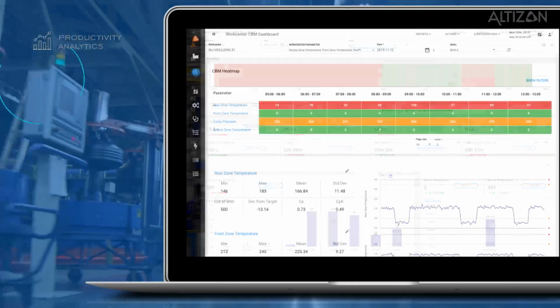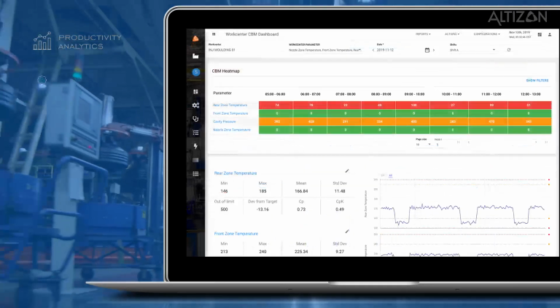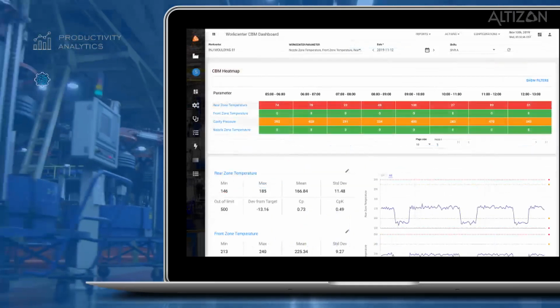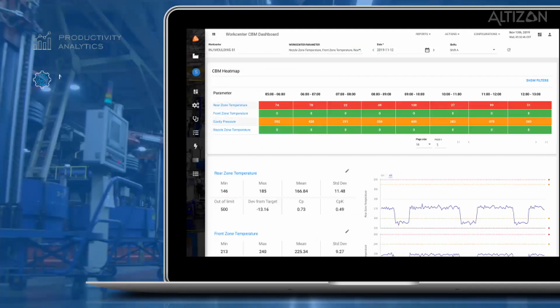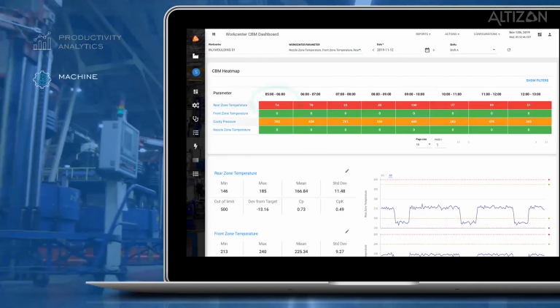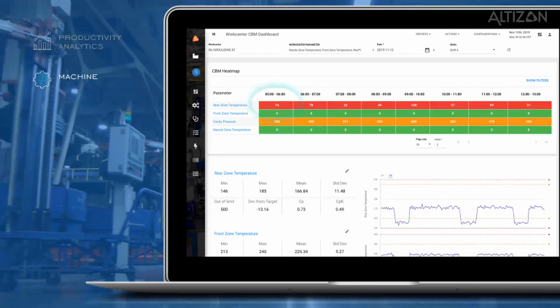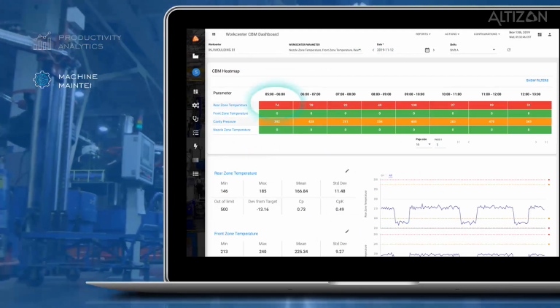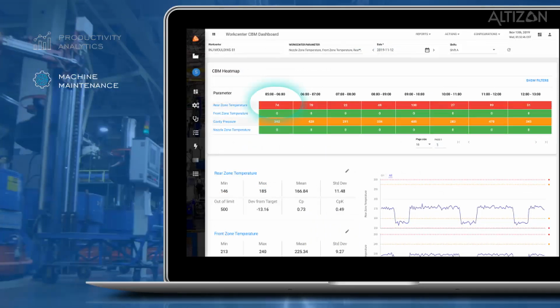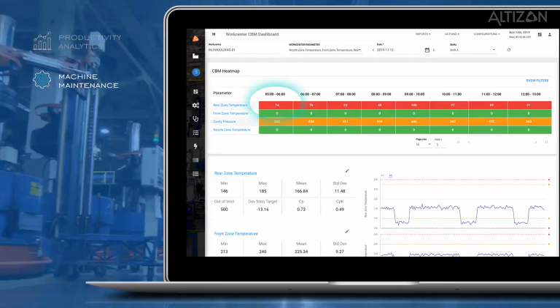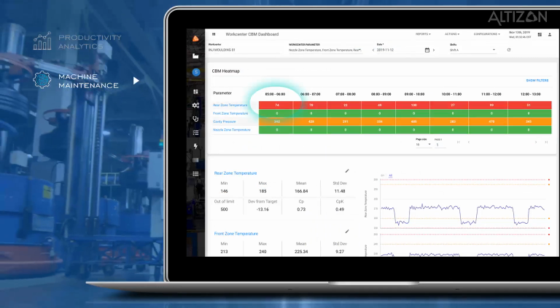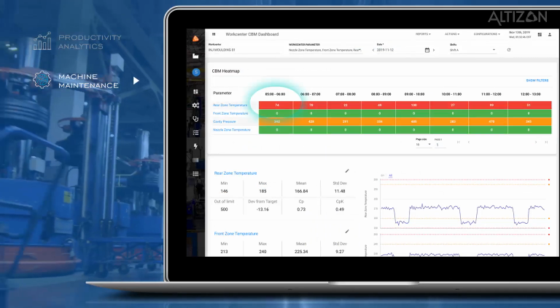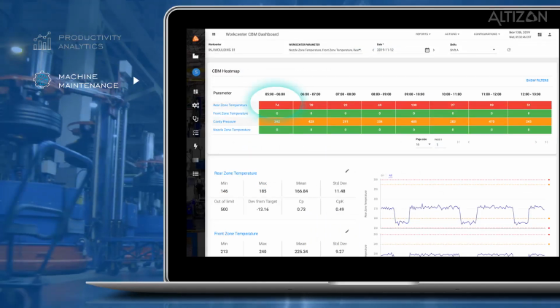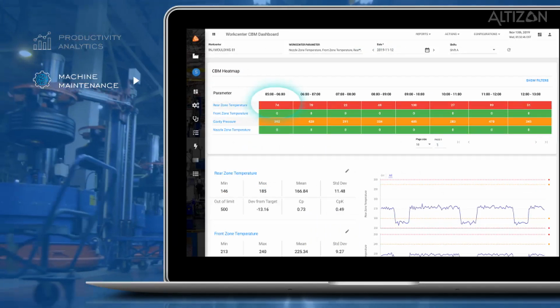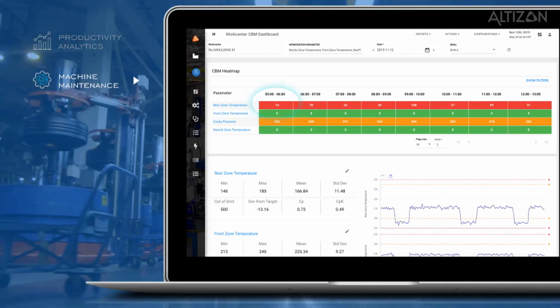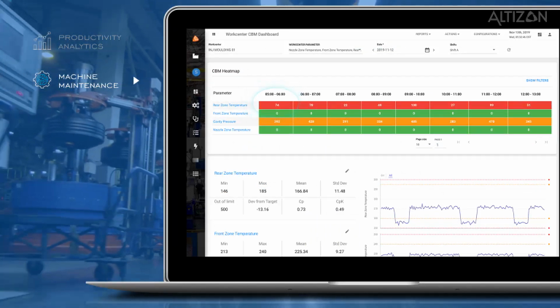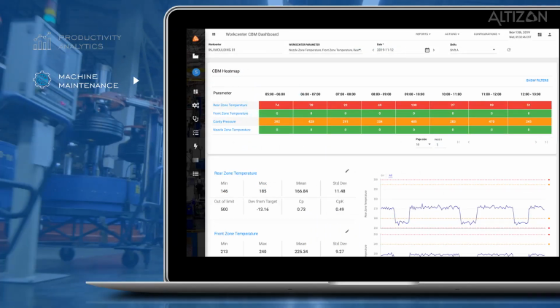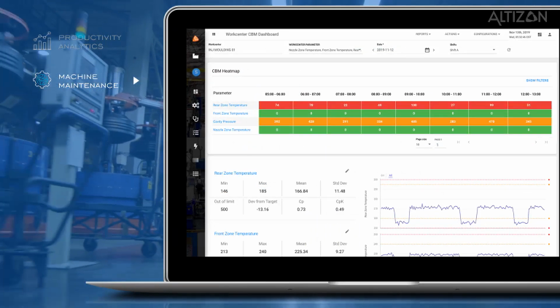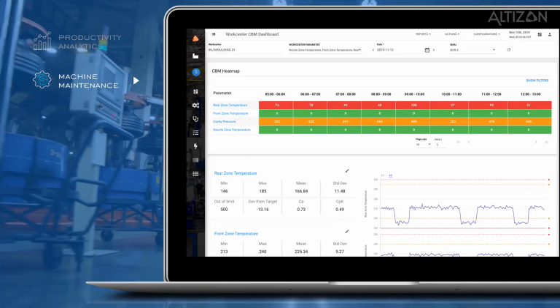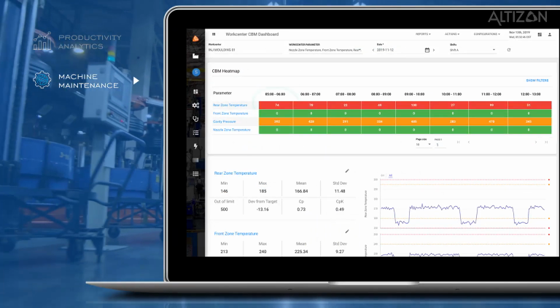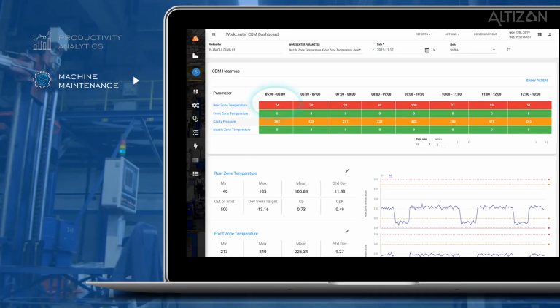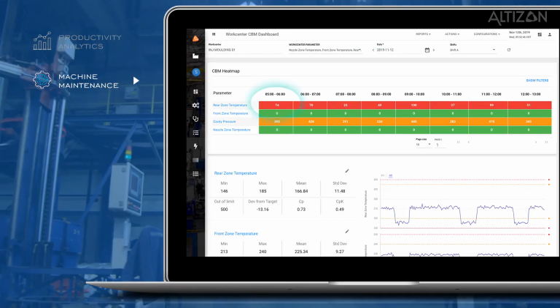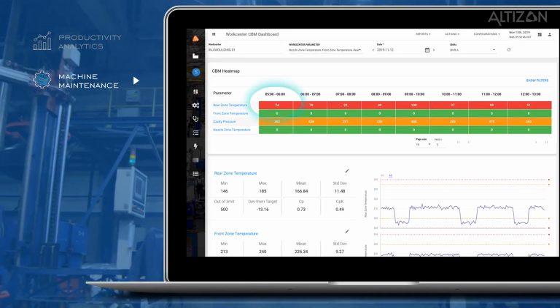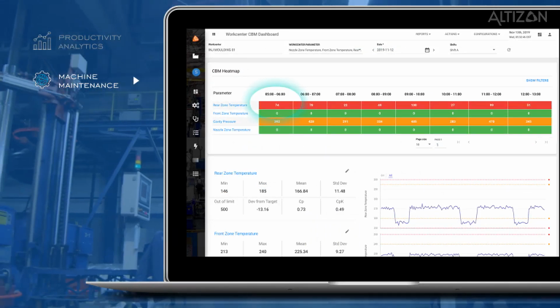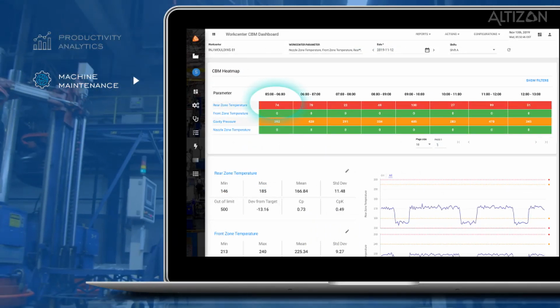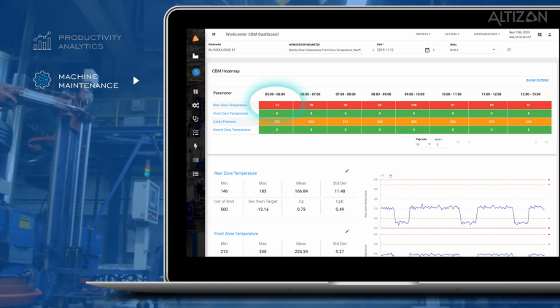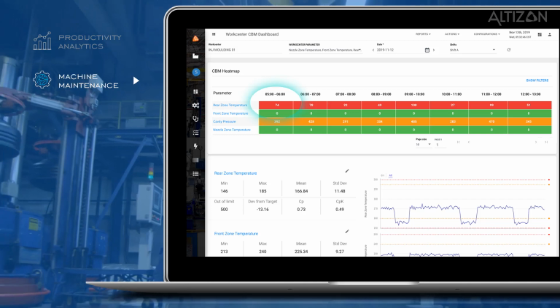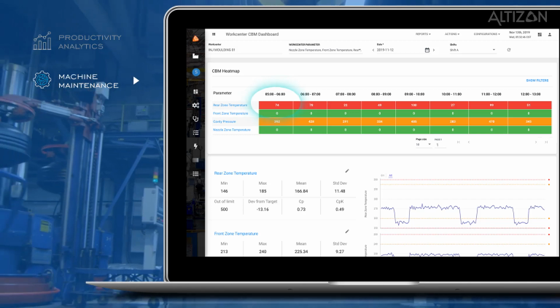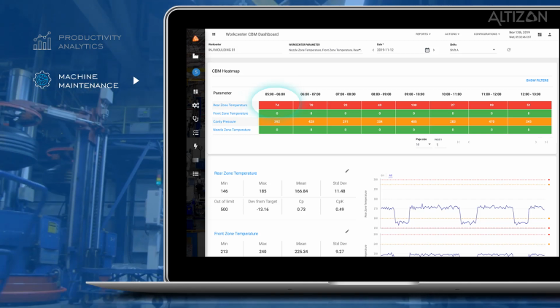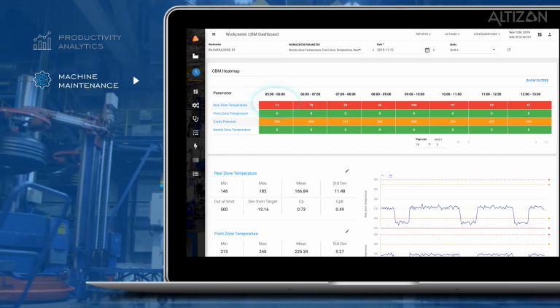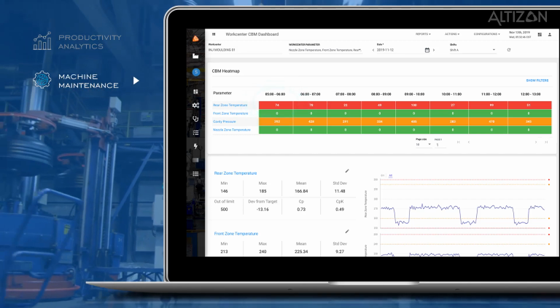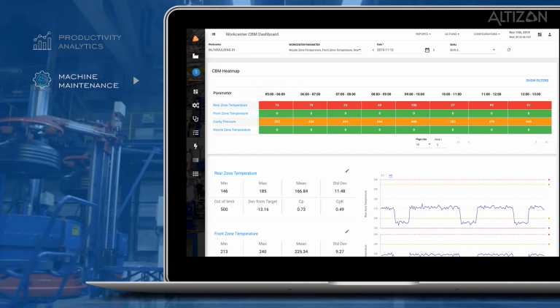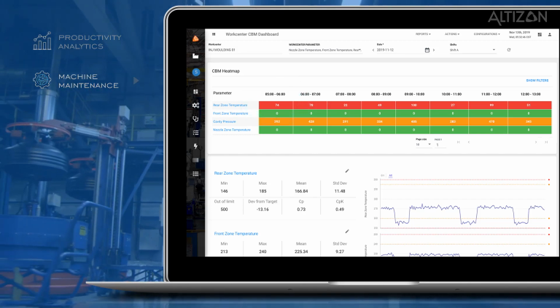Machine maintenance. Mint will help you identify machine parameters that are critical to maintenance and accordingly build models to predict performance degradation.